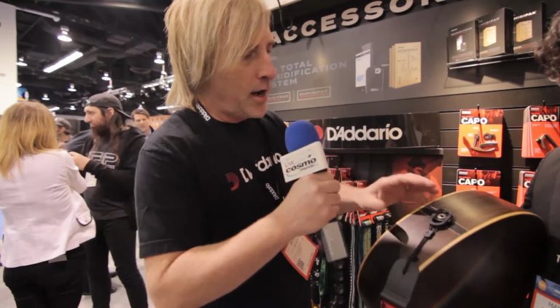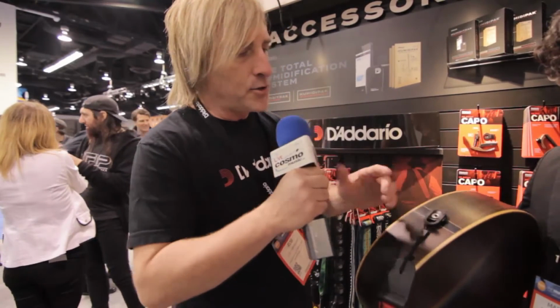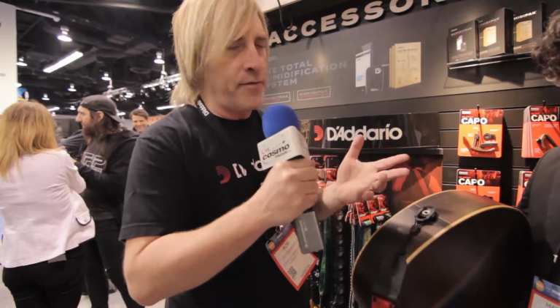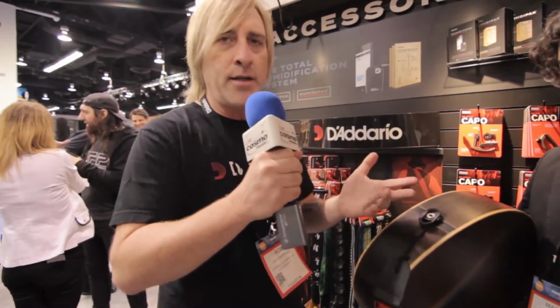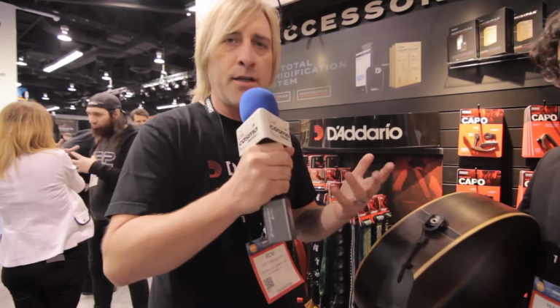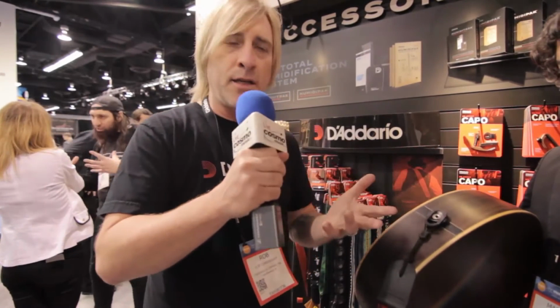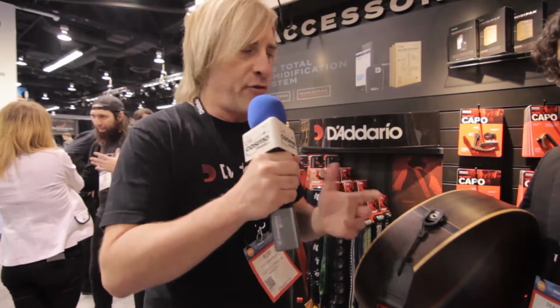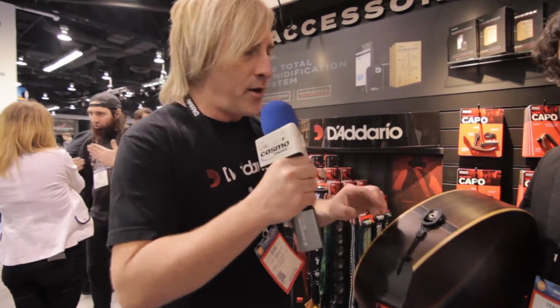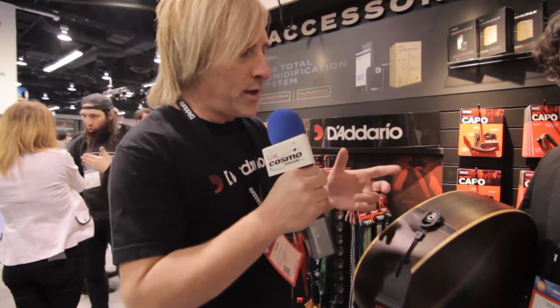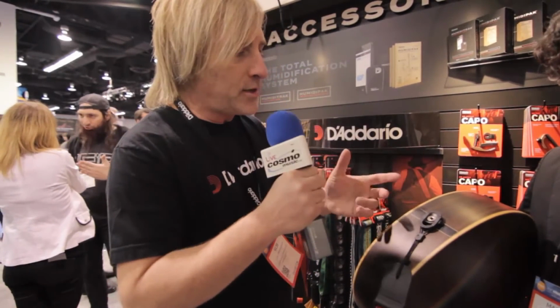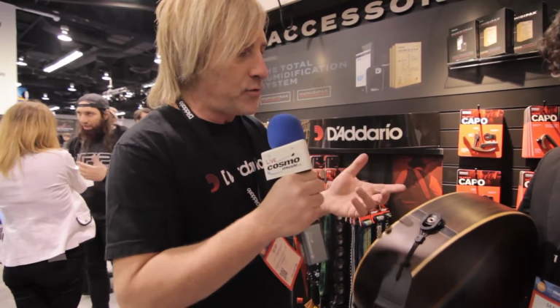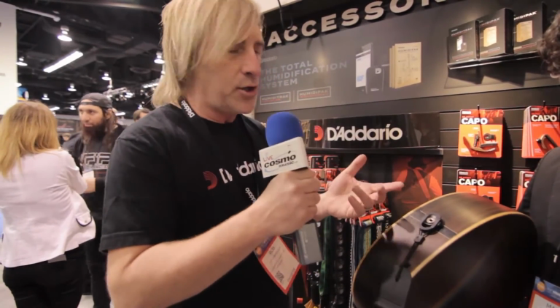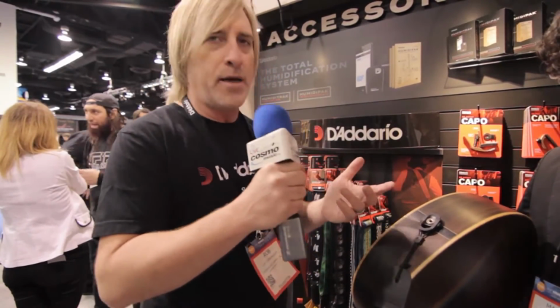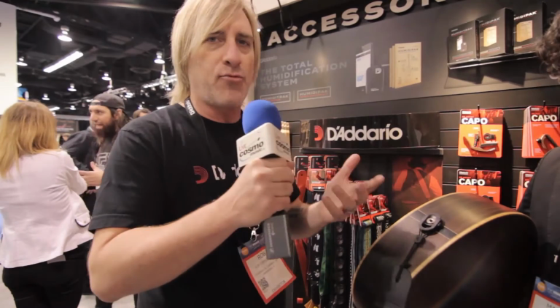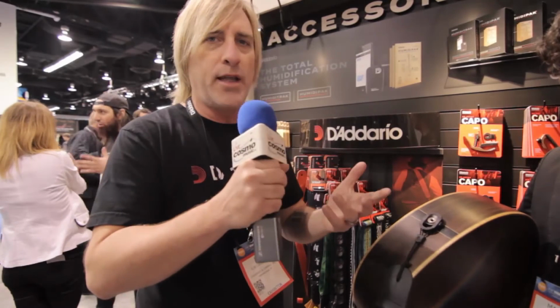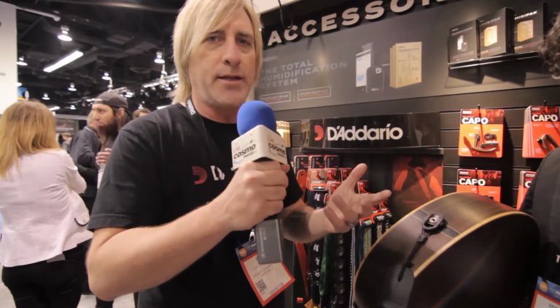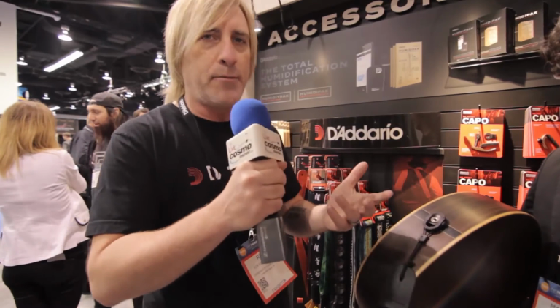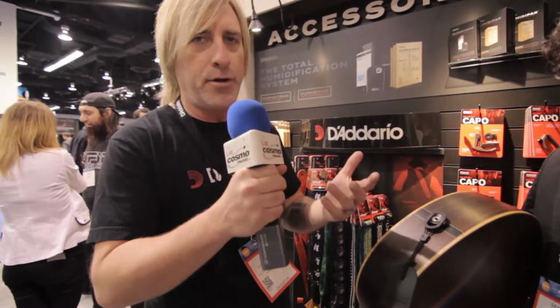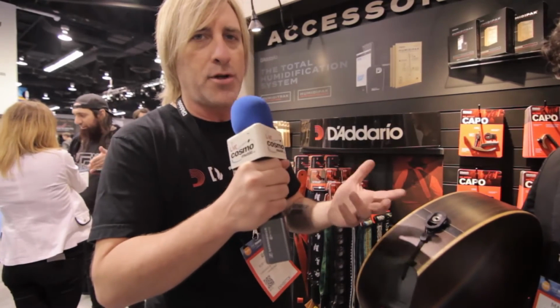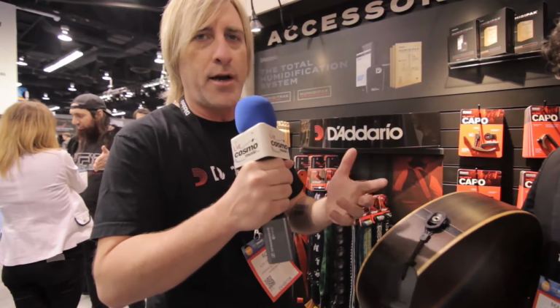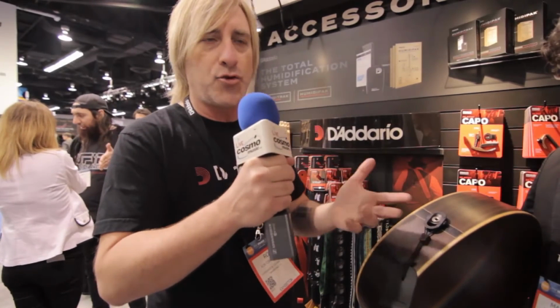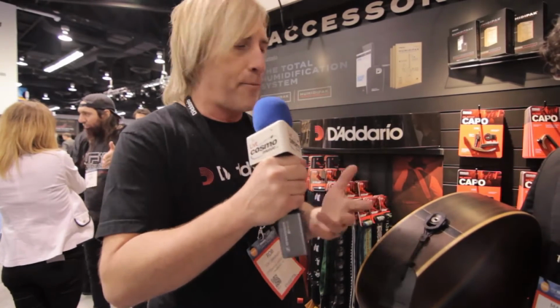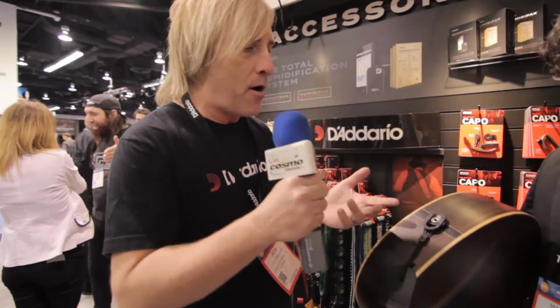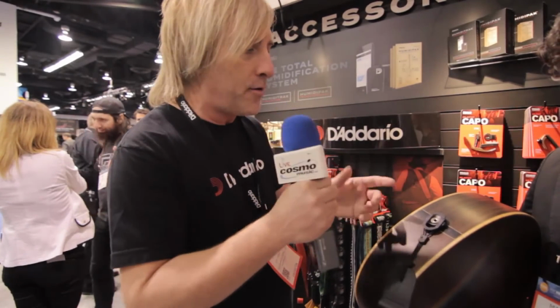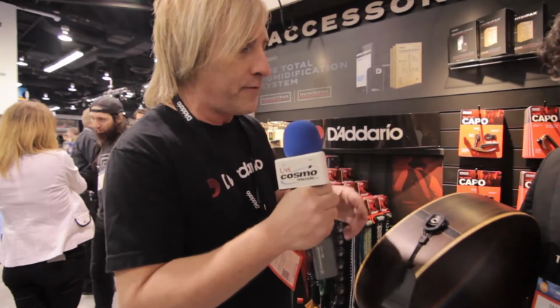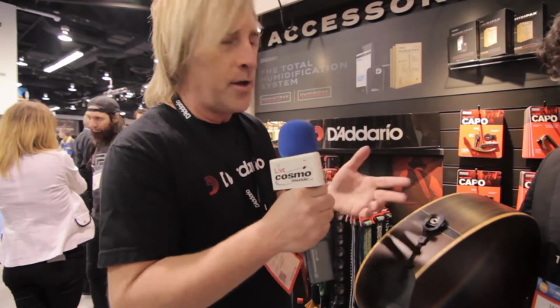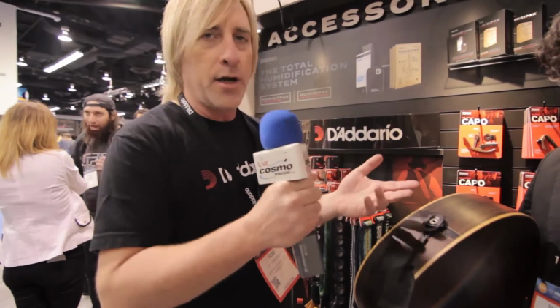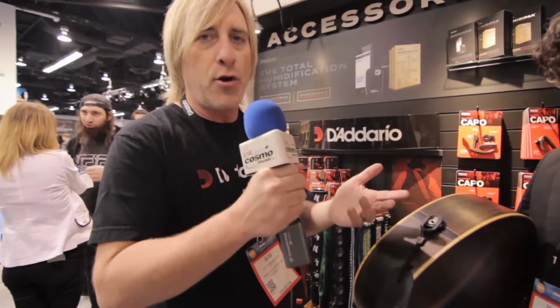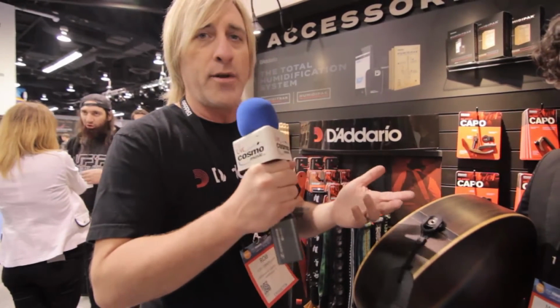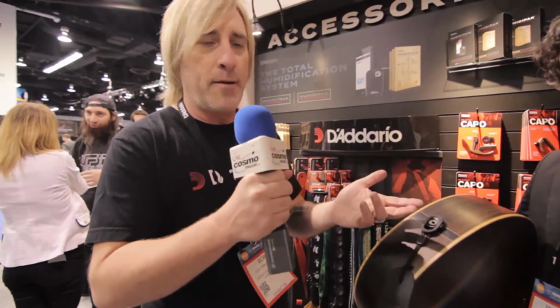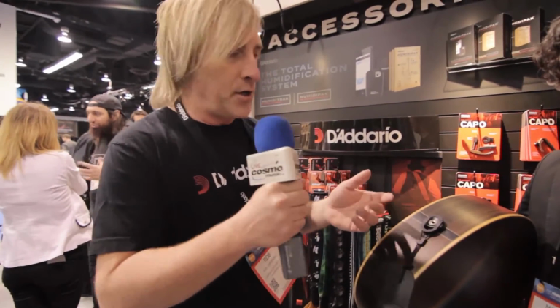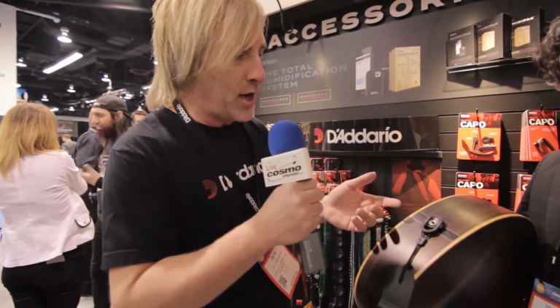So we invented this Cinch Fit, and what it does is it makes it really easy to put your strap on and off a guitar with an end pin jack.